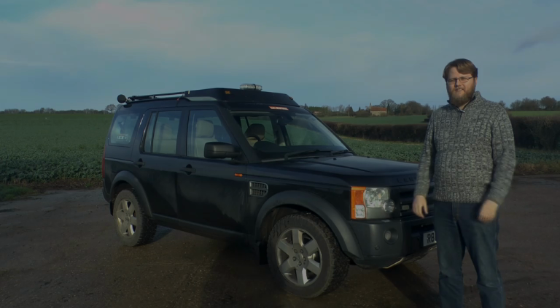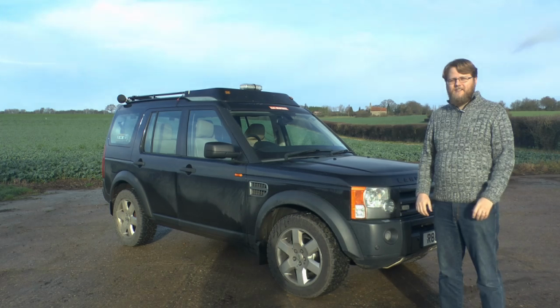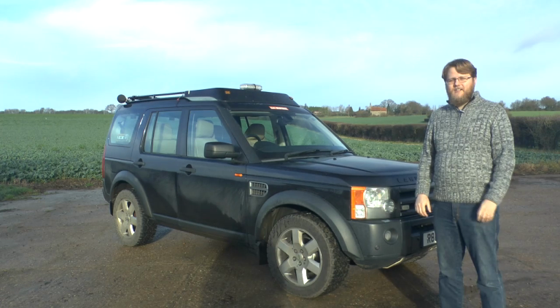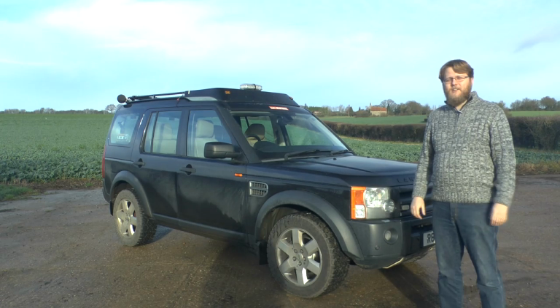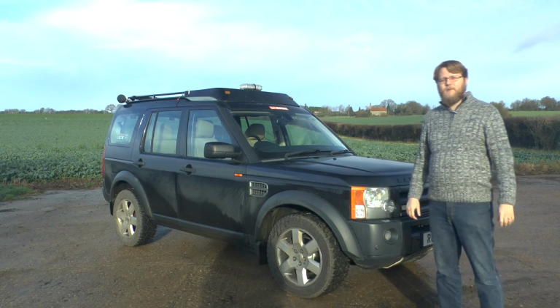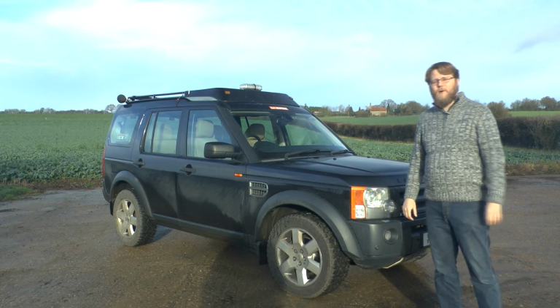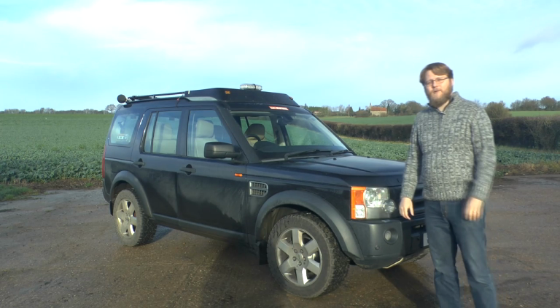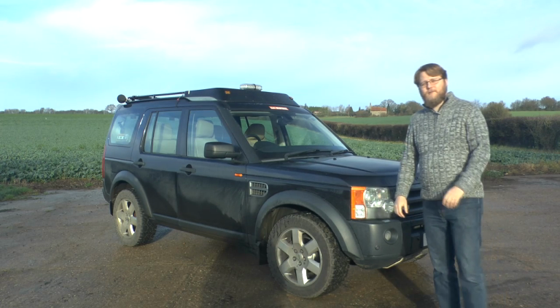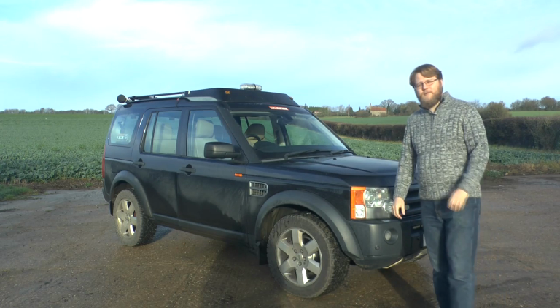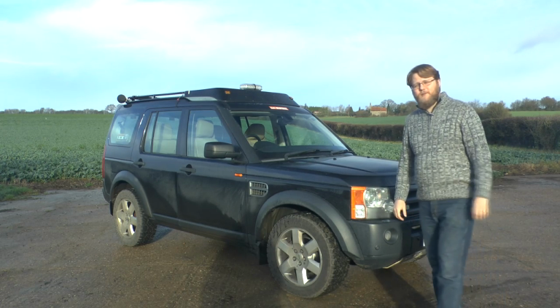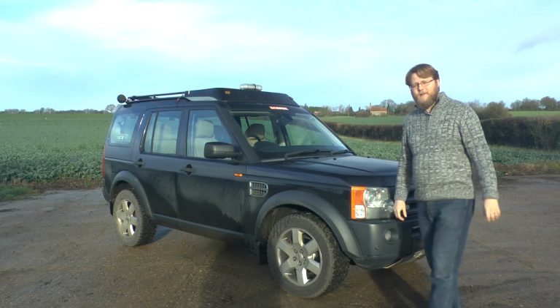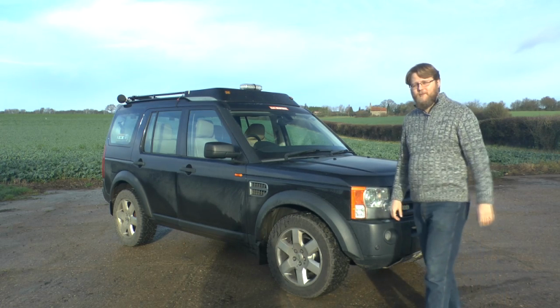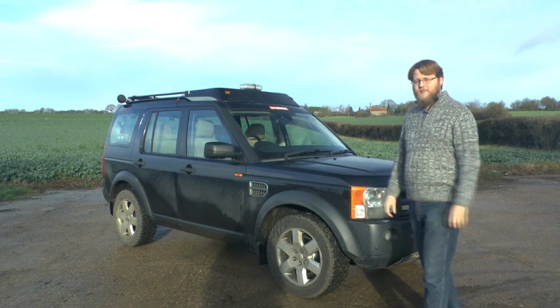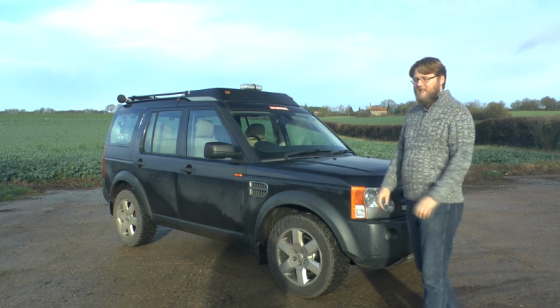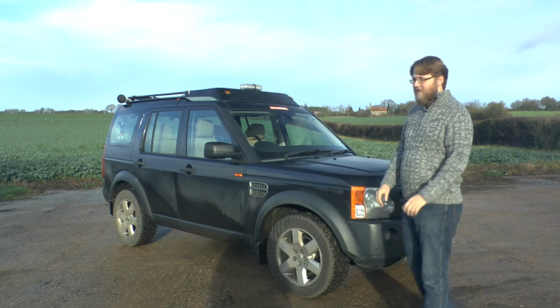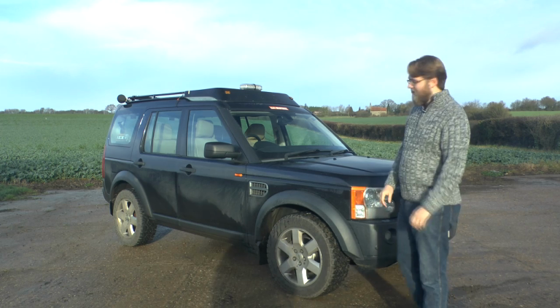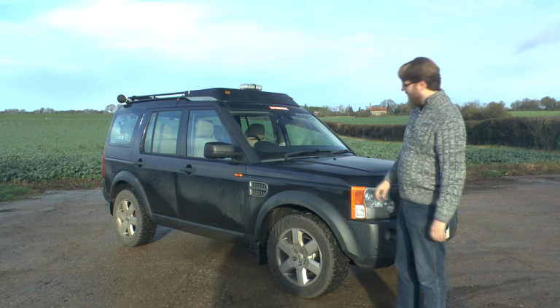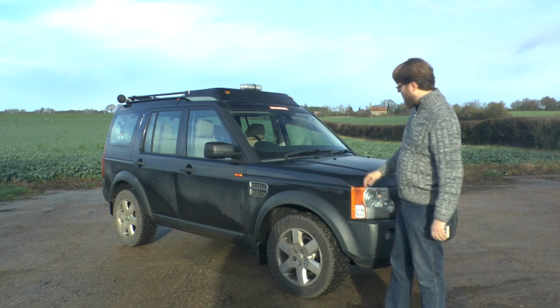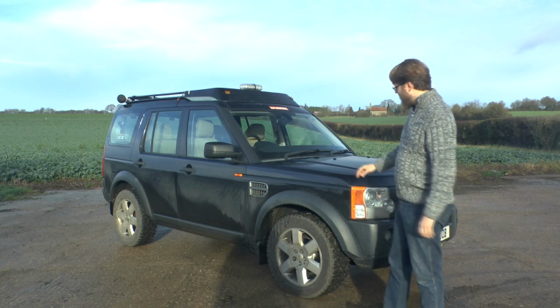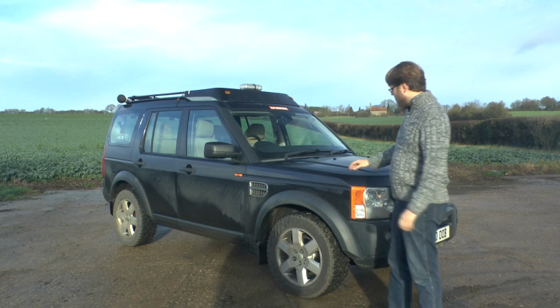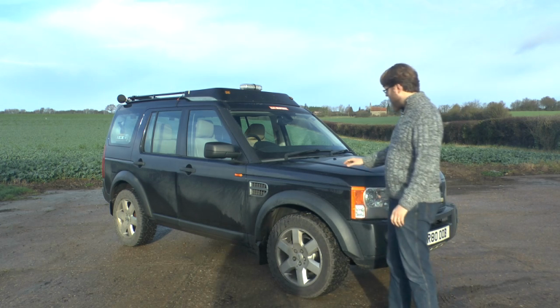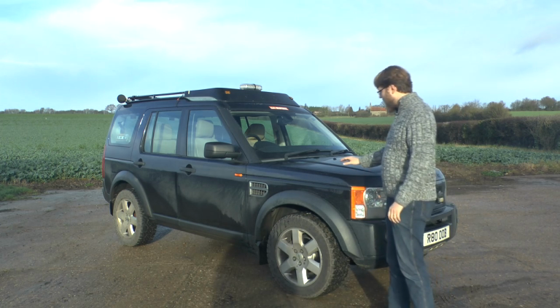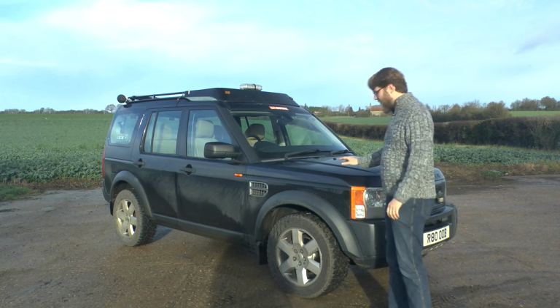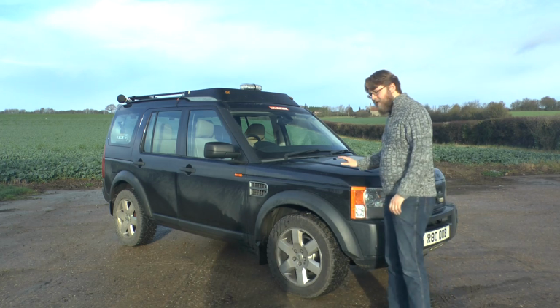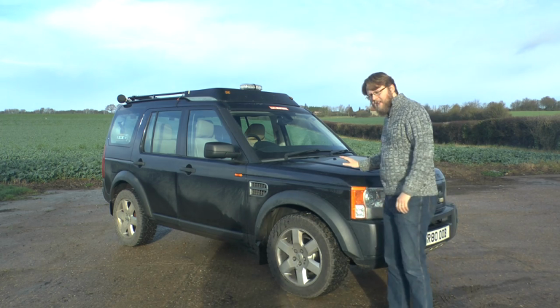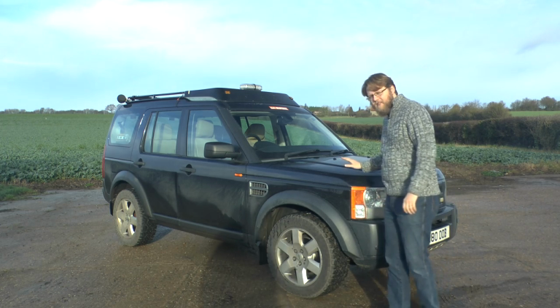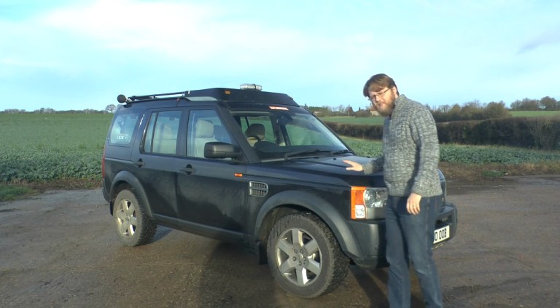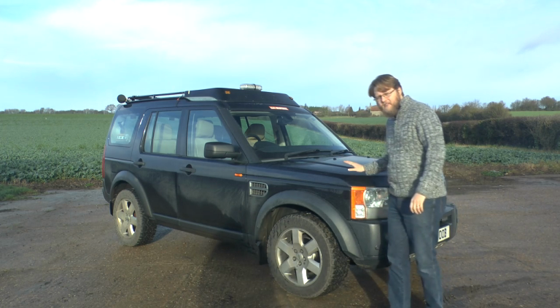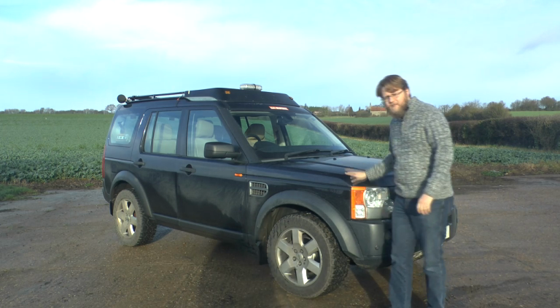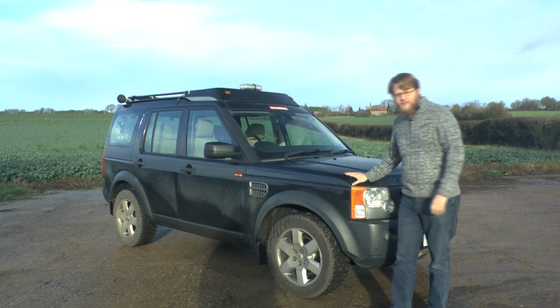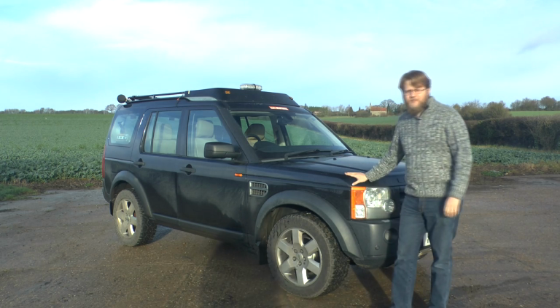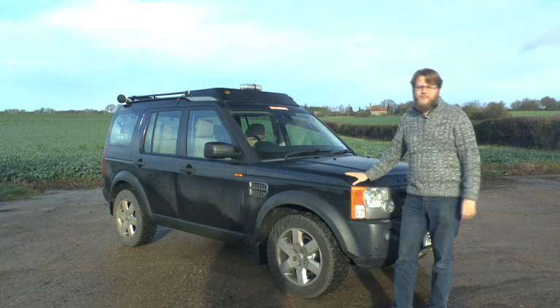Hello and welcome to Auto Animals. Today we're going to be talking about the Discovery 3.